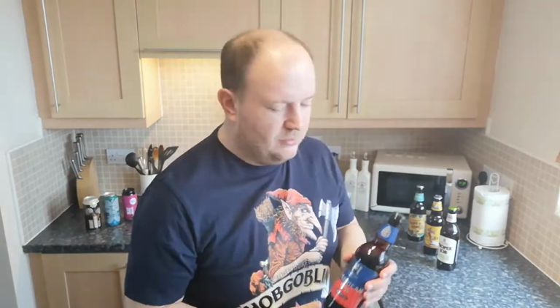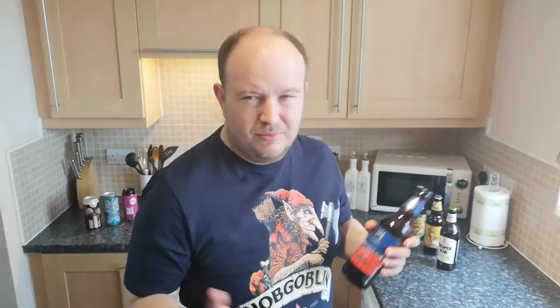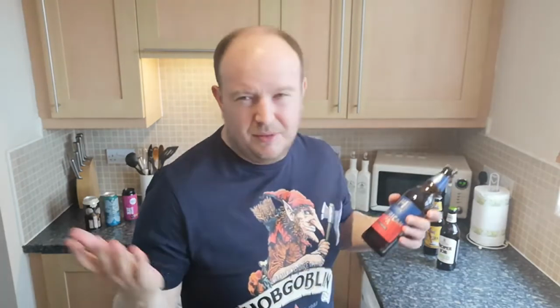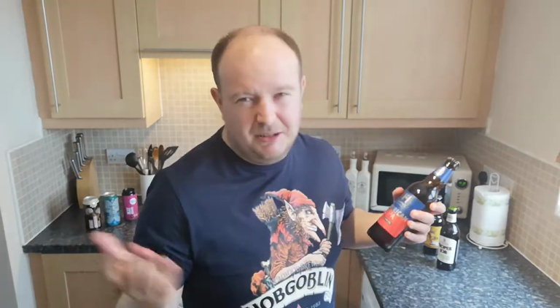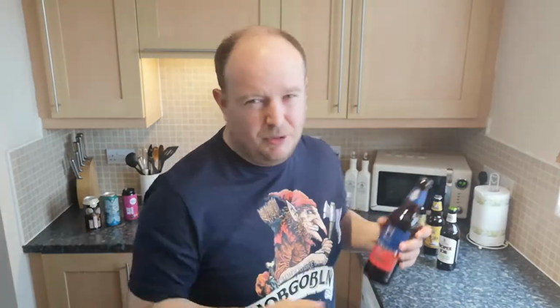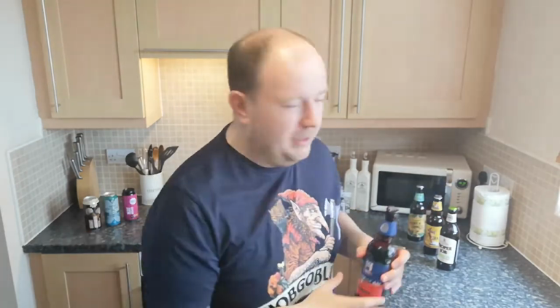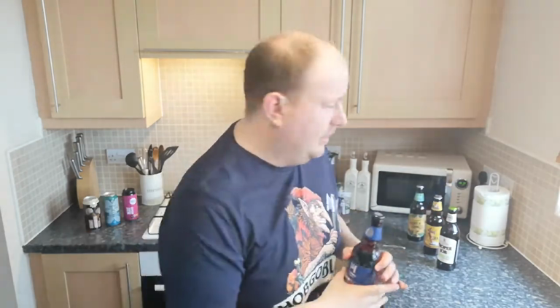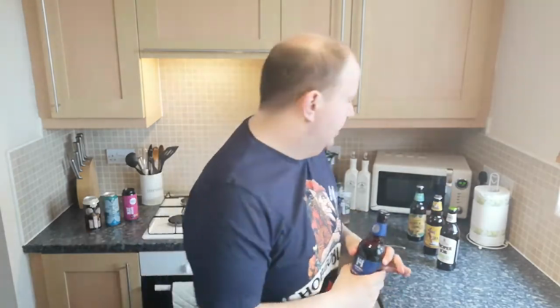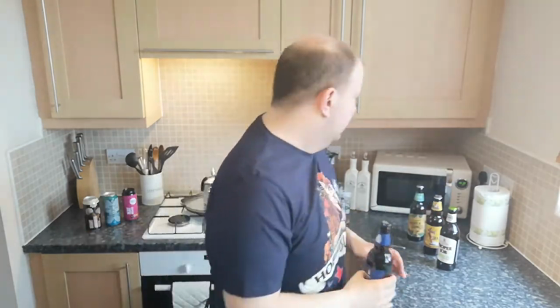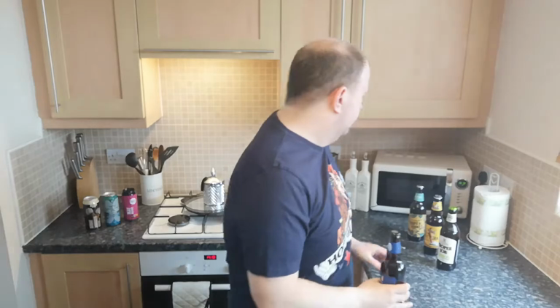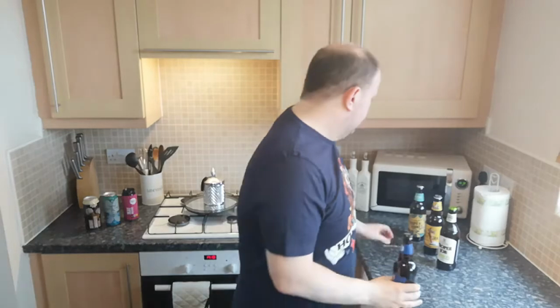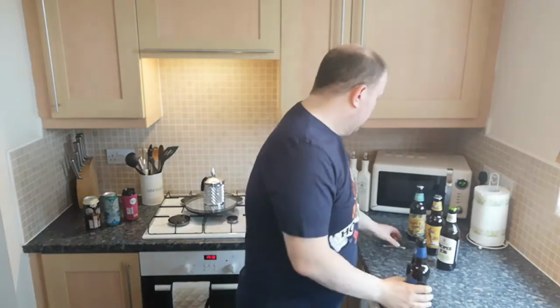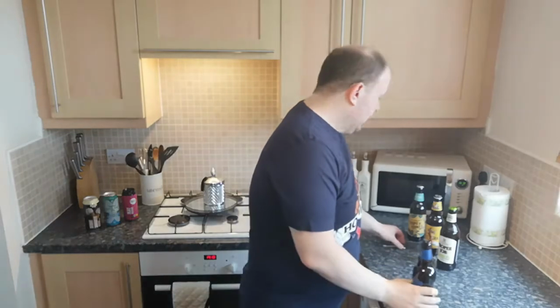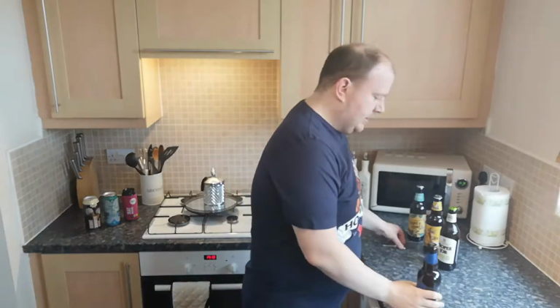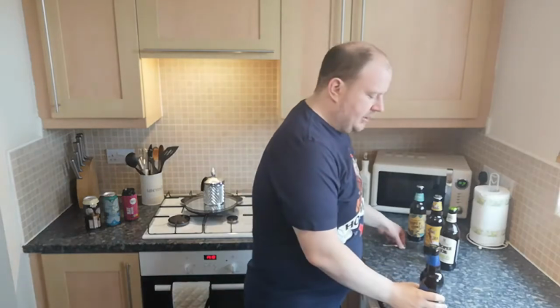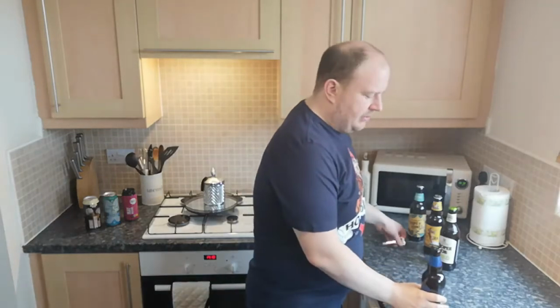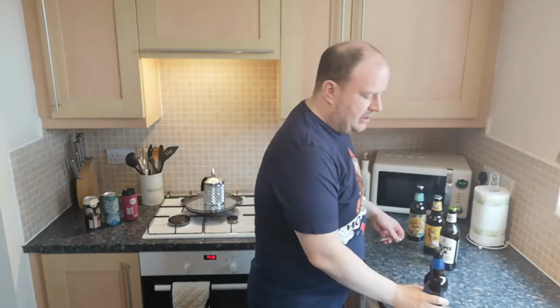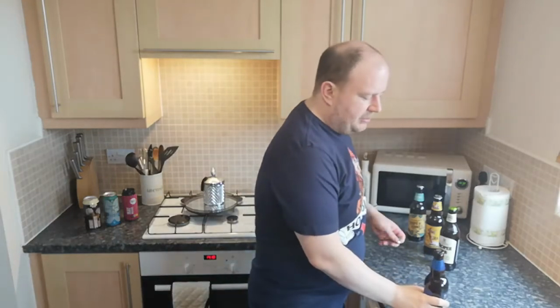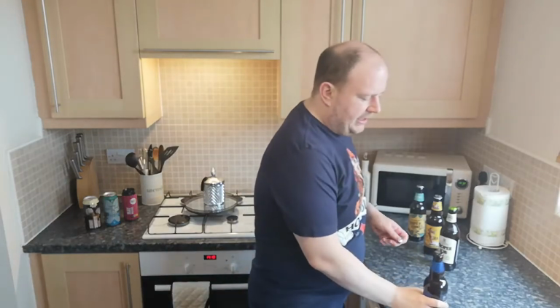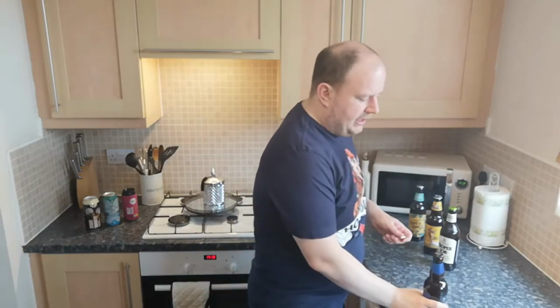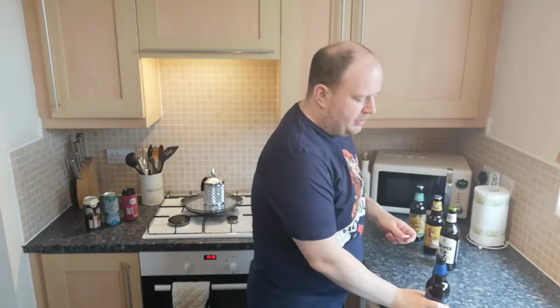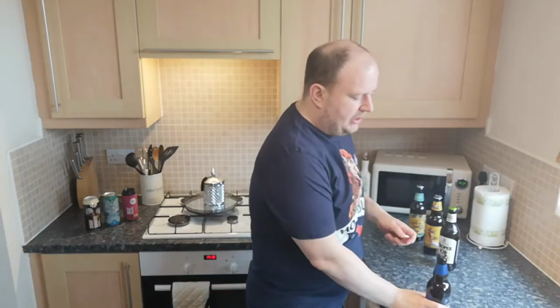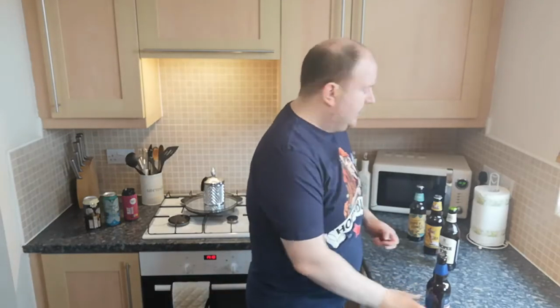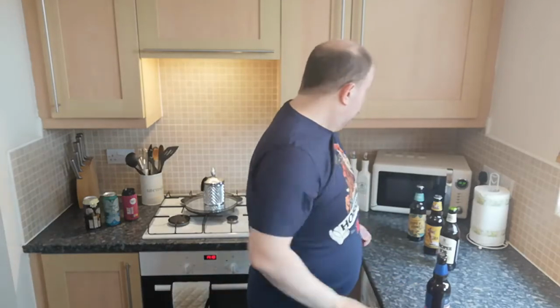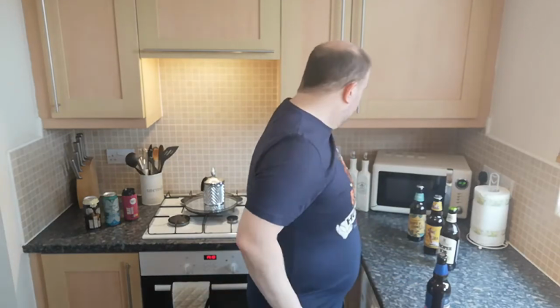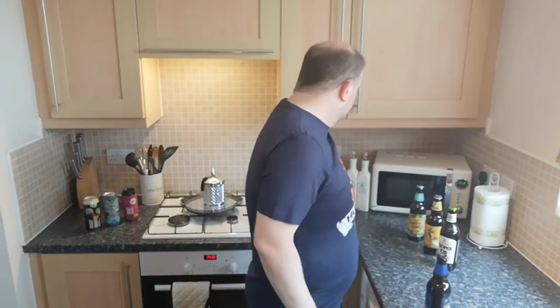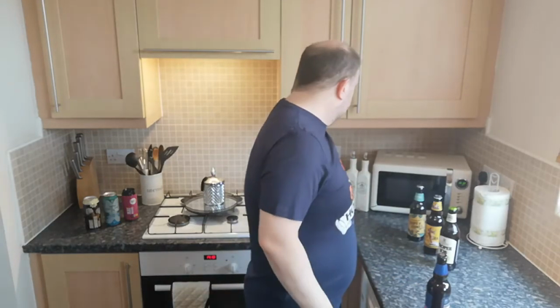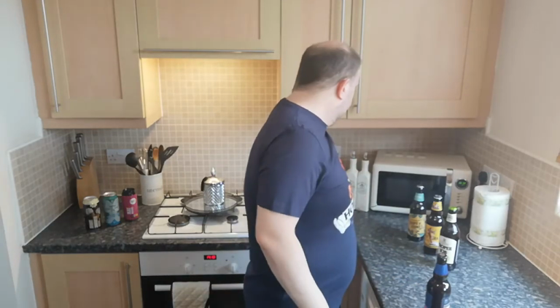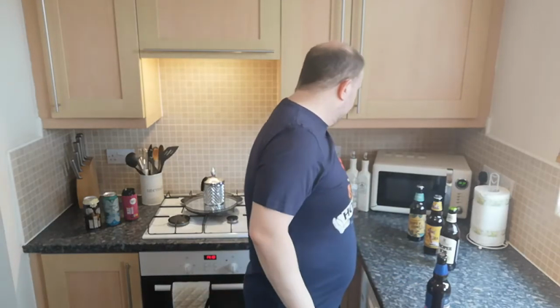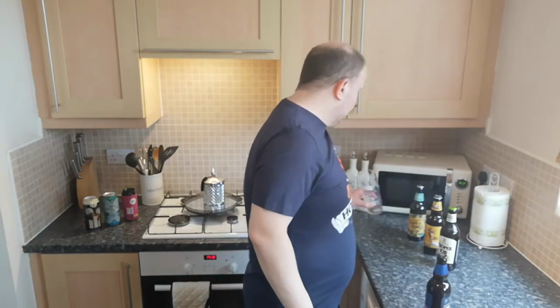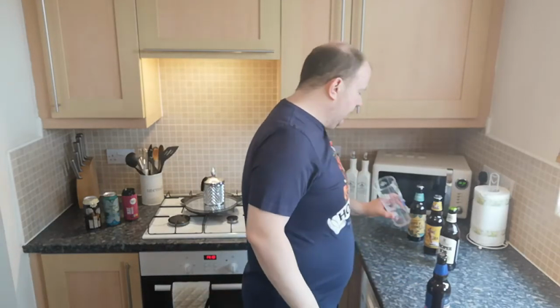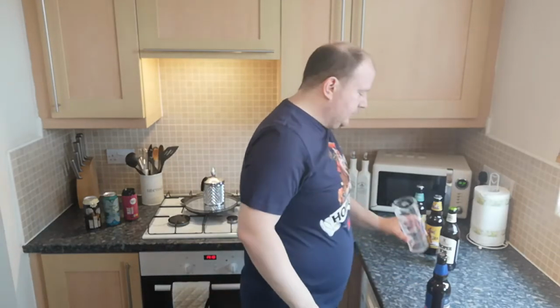I remember thinking it was a bit meh. But then I did read that they'd actually changed the recipe slightly — it's still 5% but it's supposed to be an improved recipe. So I thought, why not pick up a bottle. This in Aldi I think is £1.09, so £1.09 for a 5% American IPA. Can you really complain at that price? So we'll get it into the glass.